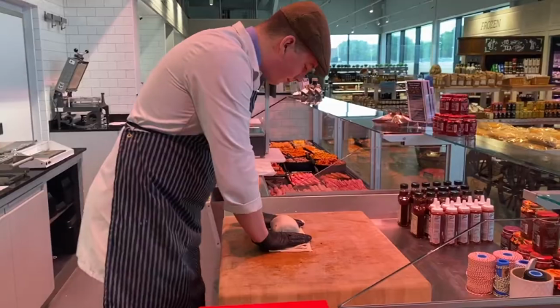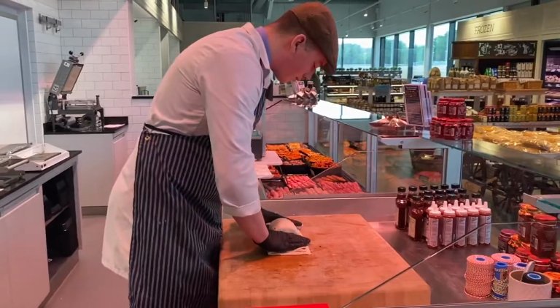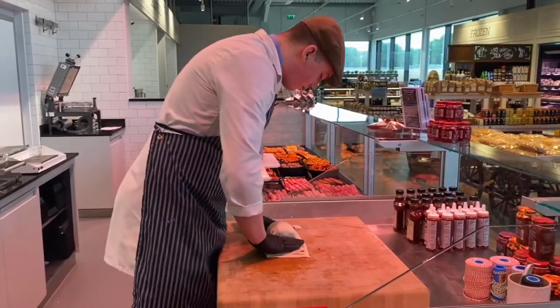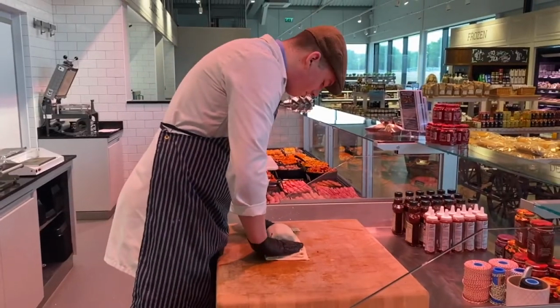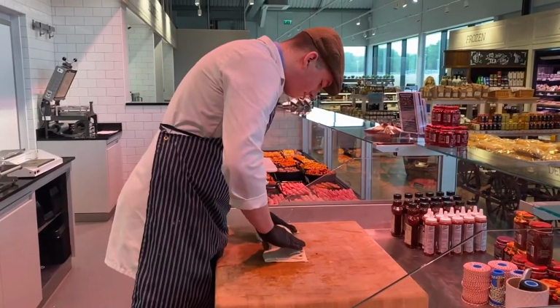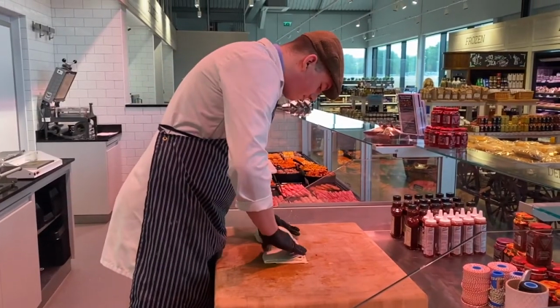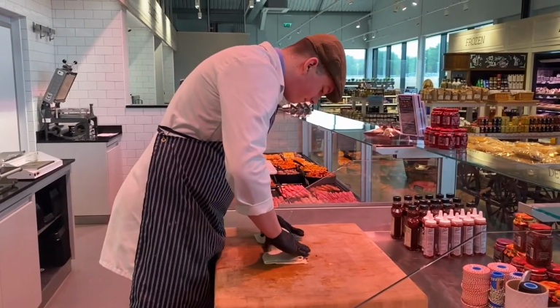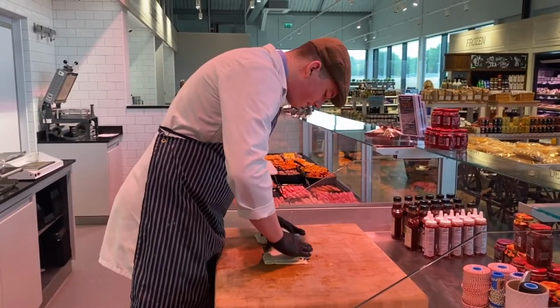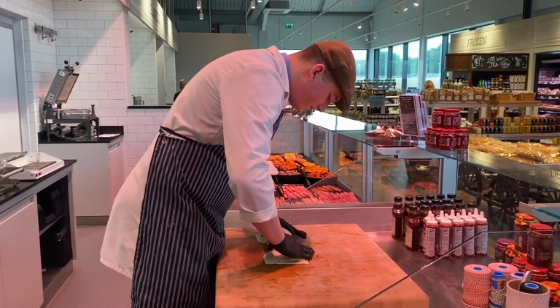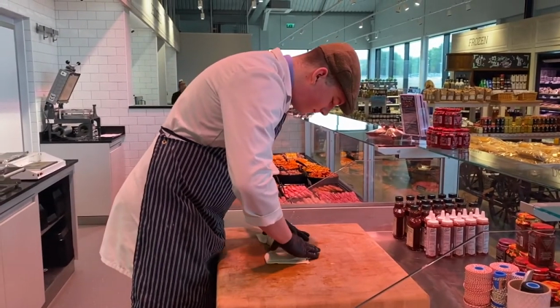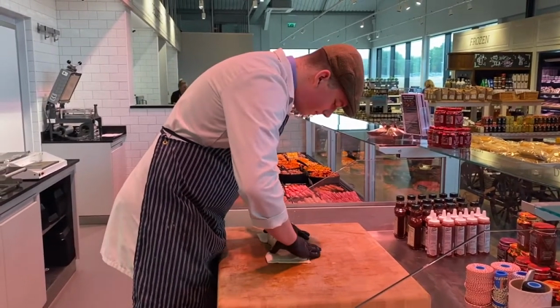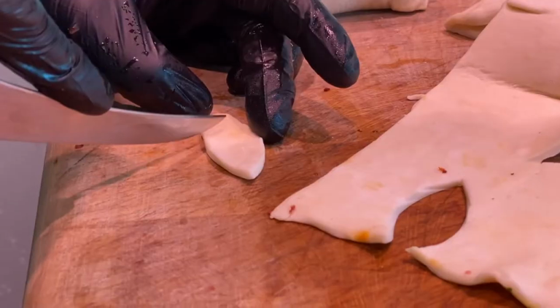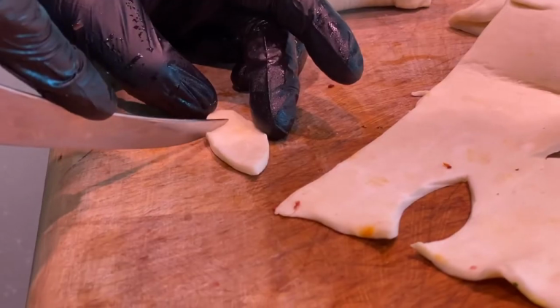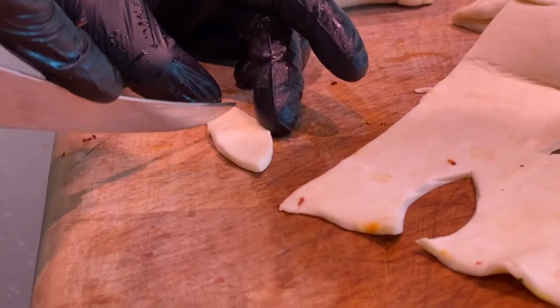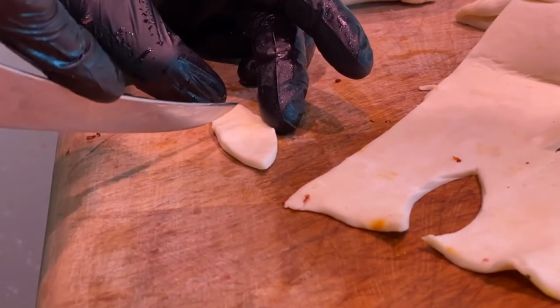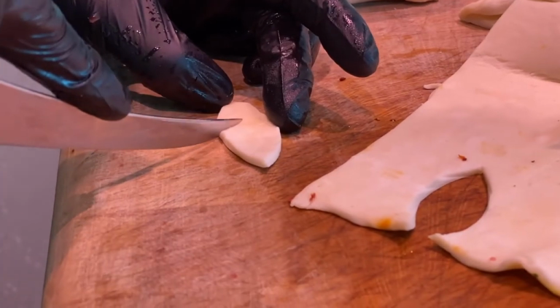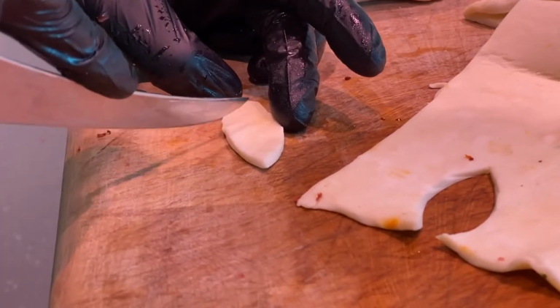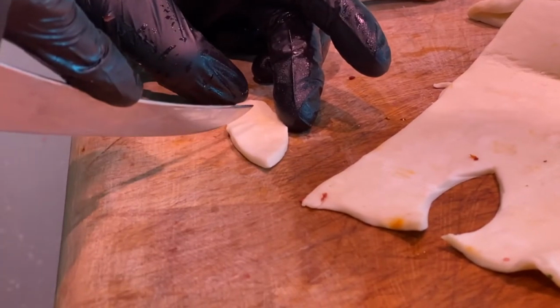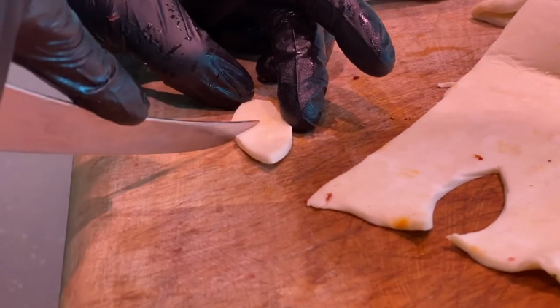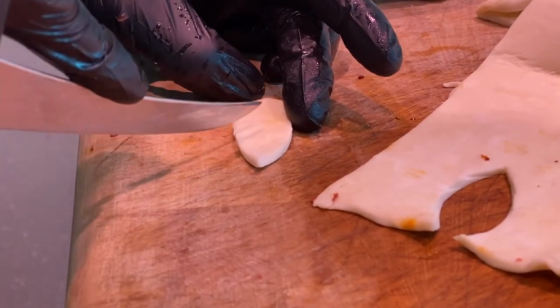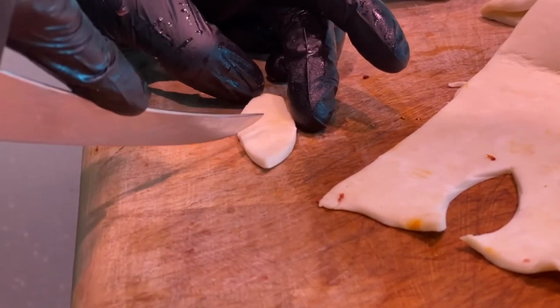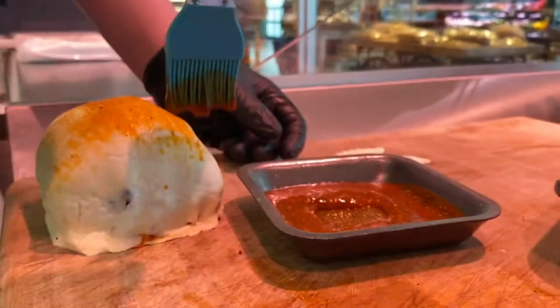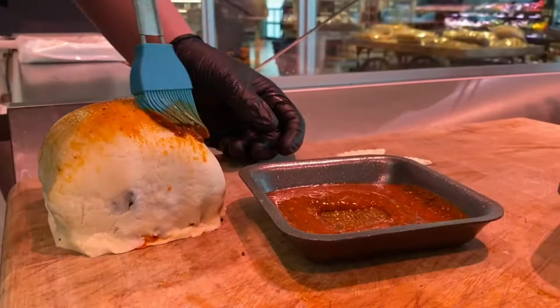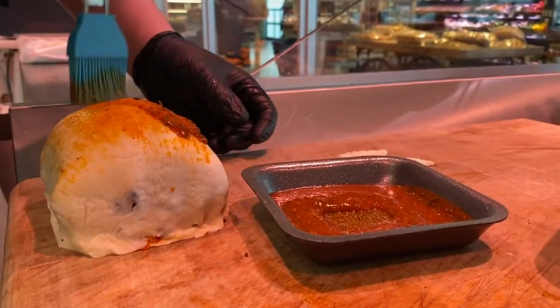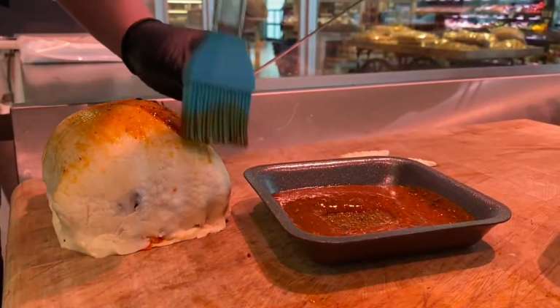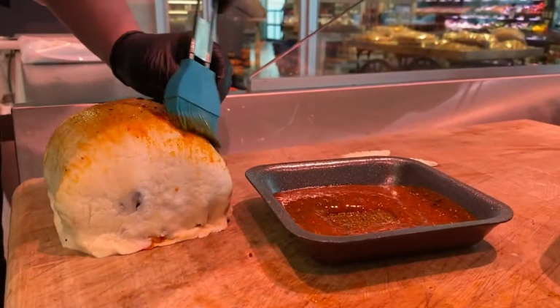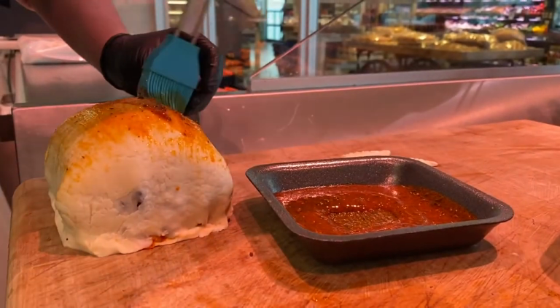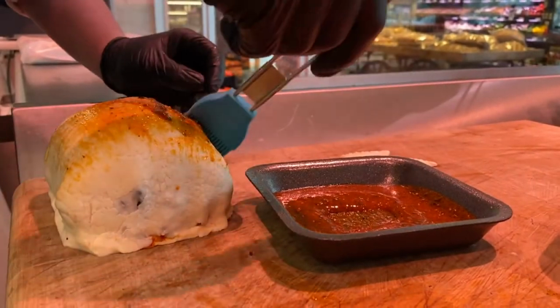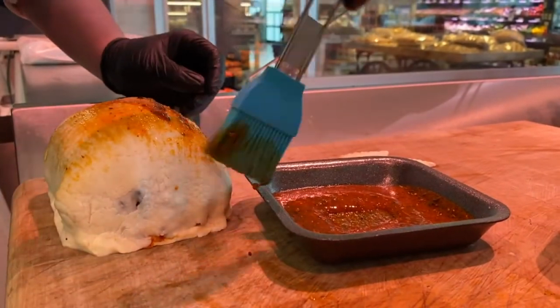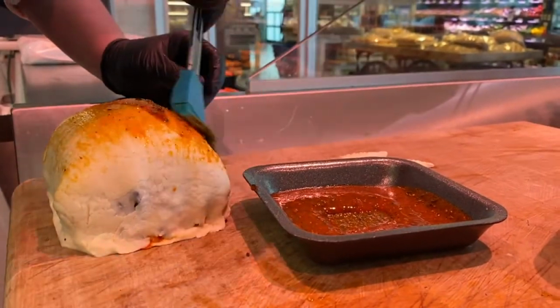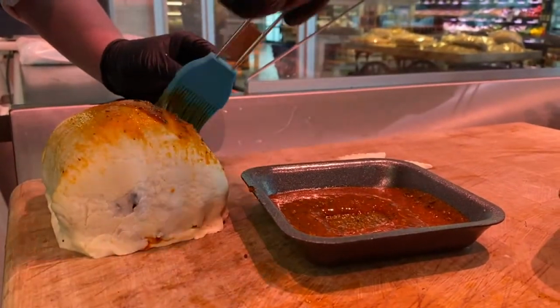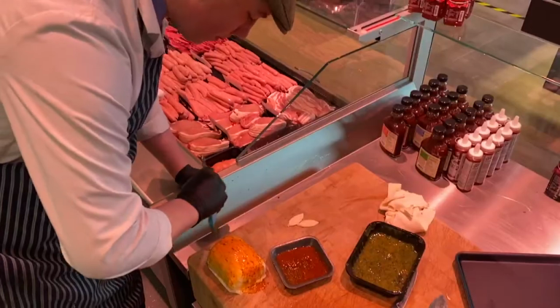Next, I rolled it up in pastry from our bakery and made a leaf decoration for the top. Then I brushed it with a seasoned oil.